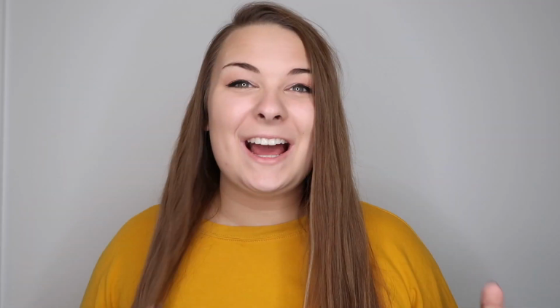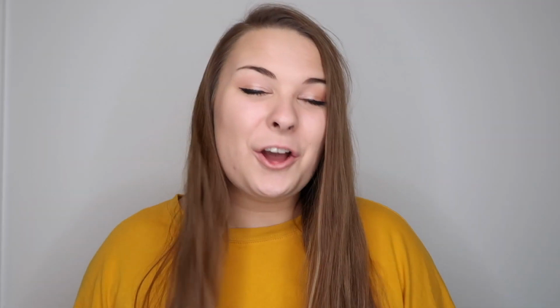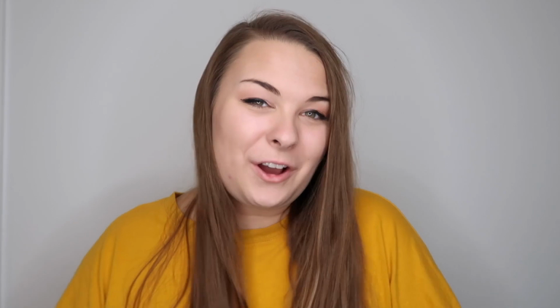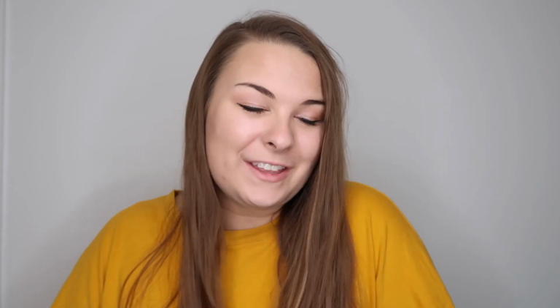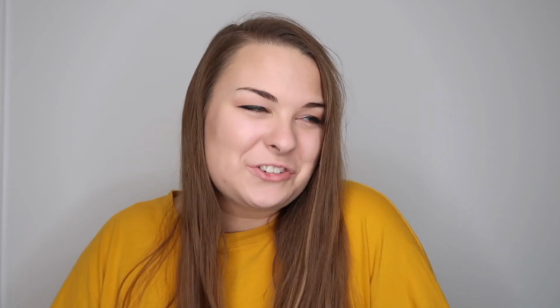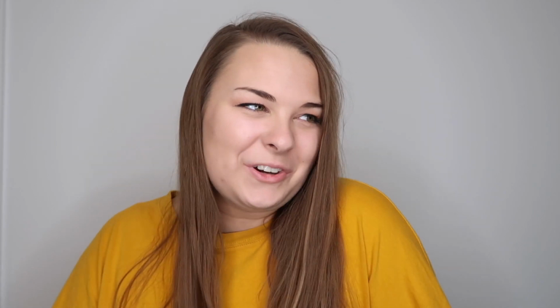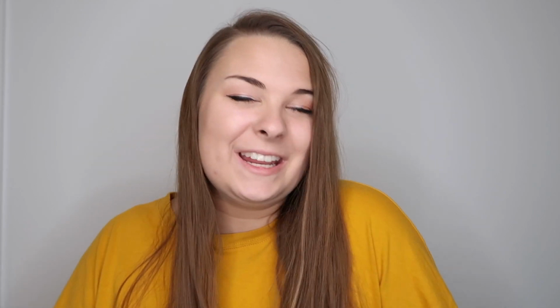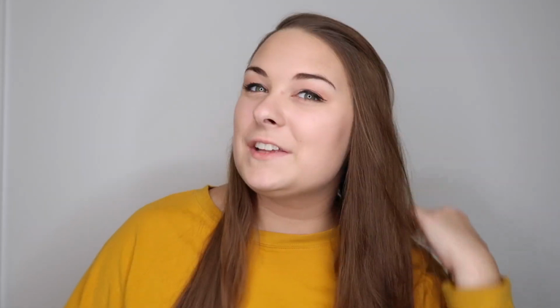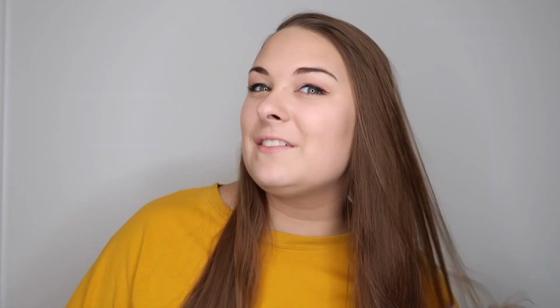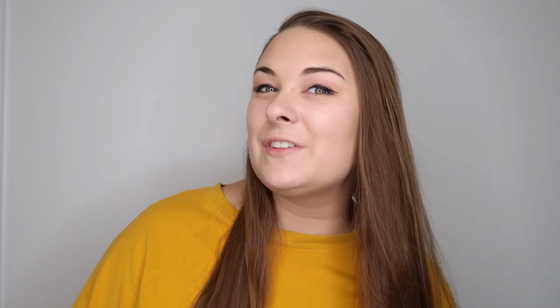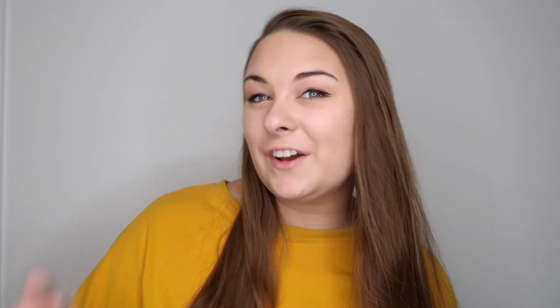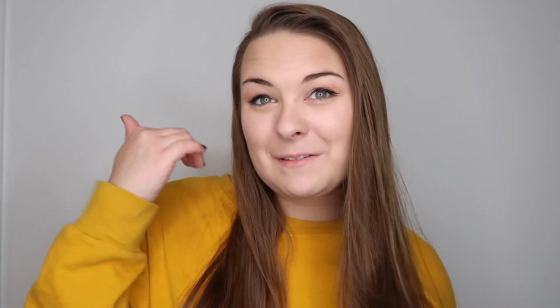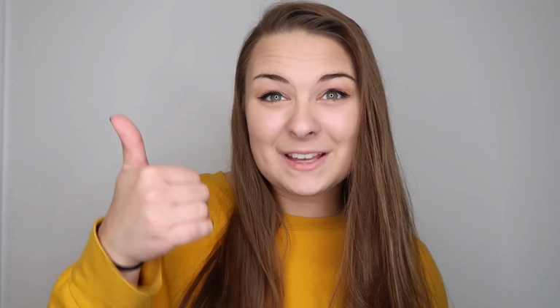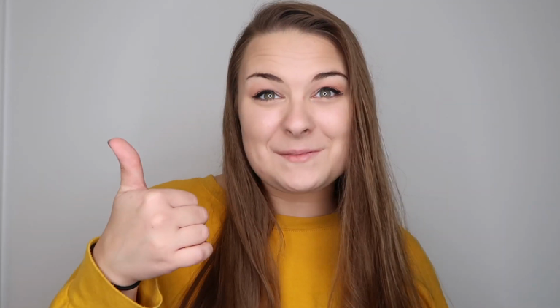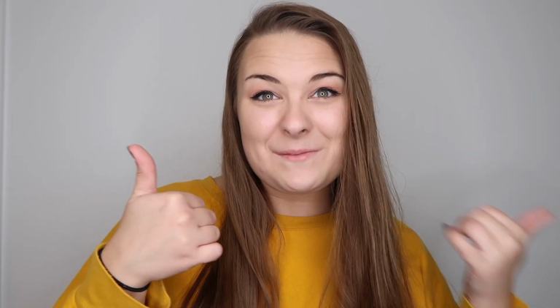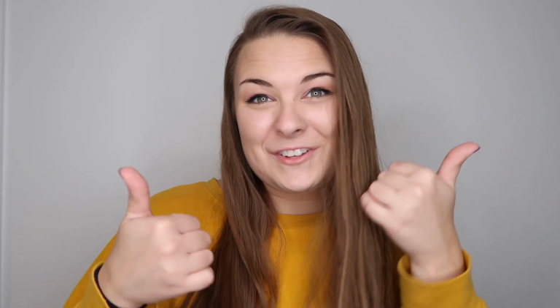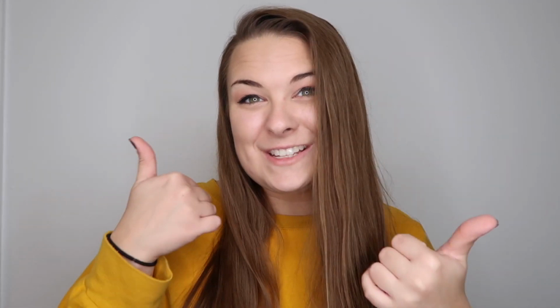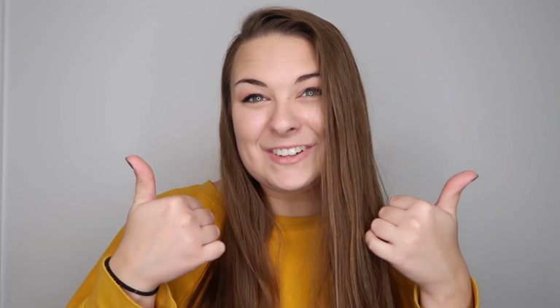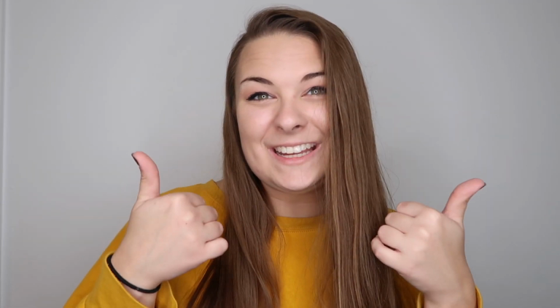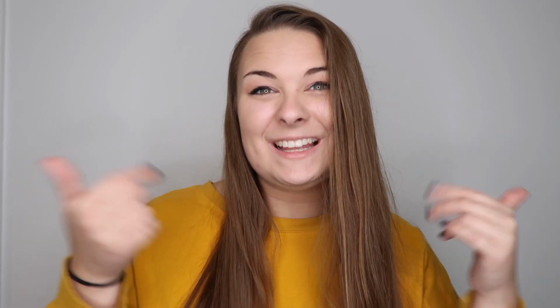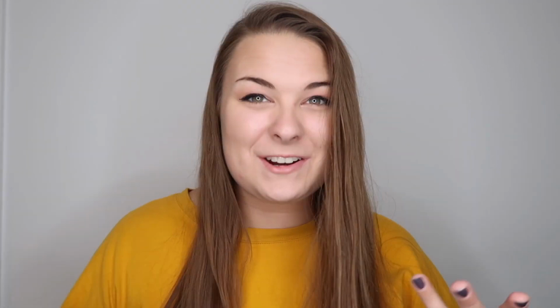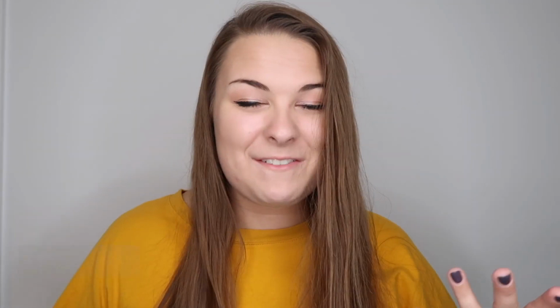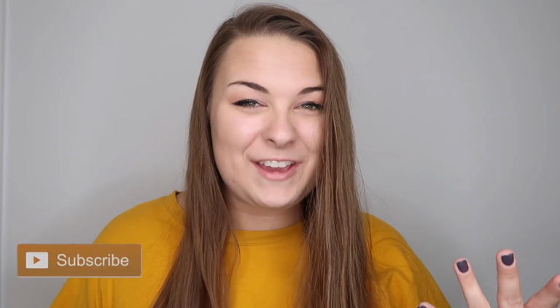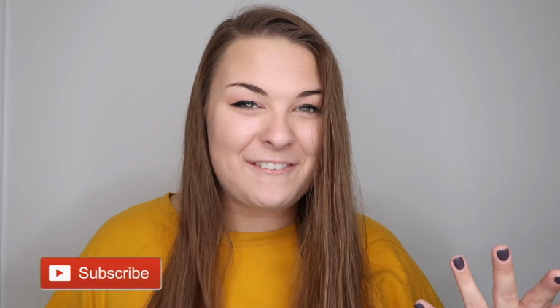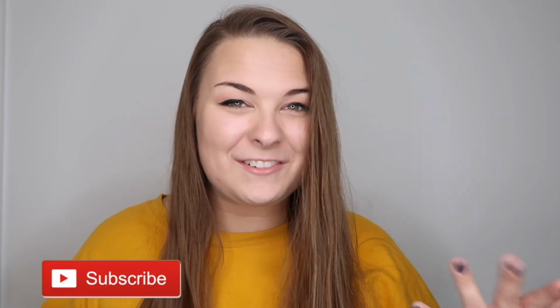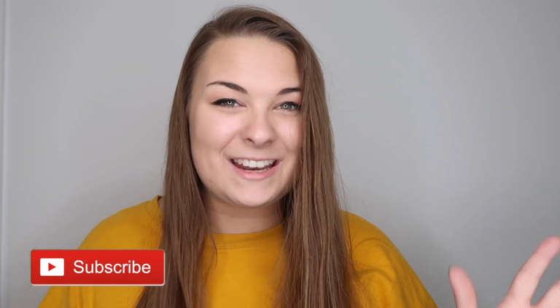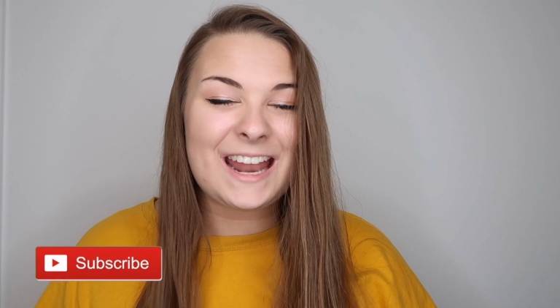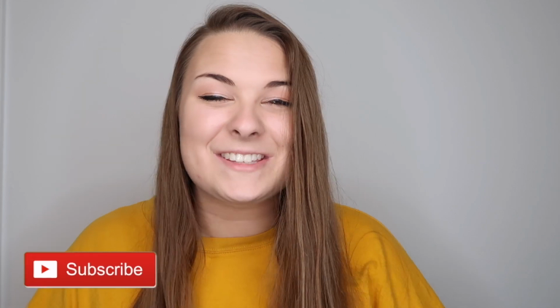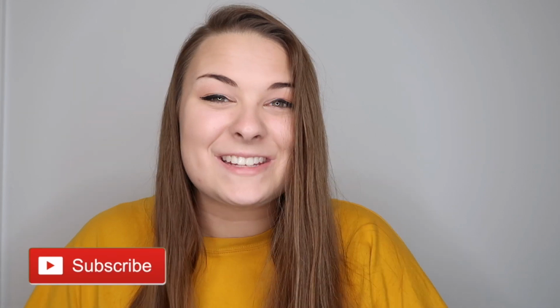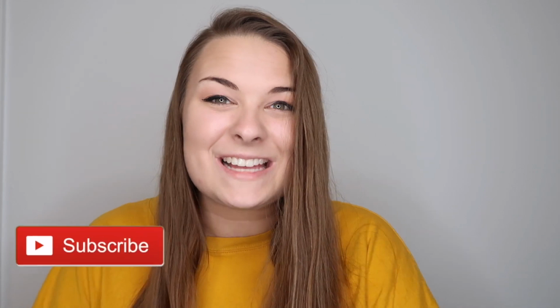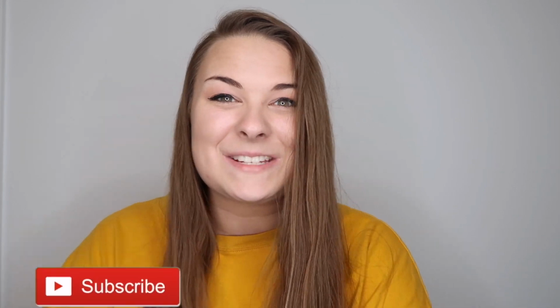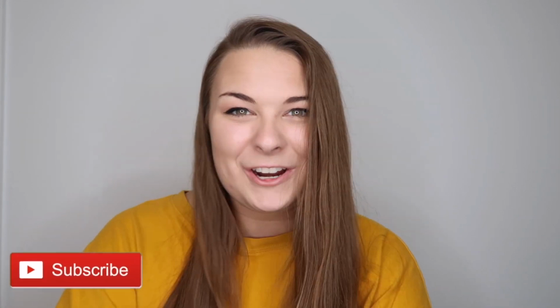I hope you all enjoyed! Give this video a big thumbs up if you liked it, subscribe if you haven't already, and I'll see you guys tomorrow.